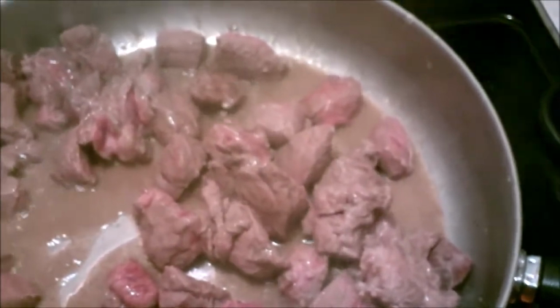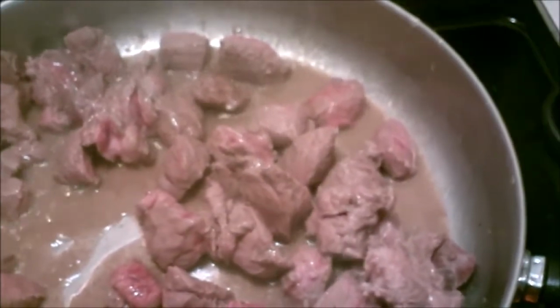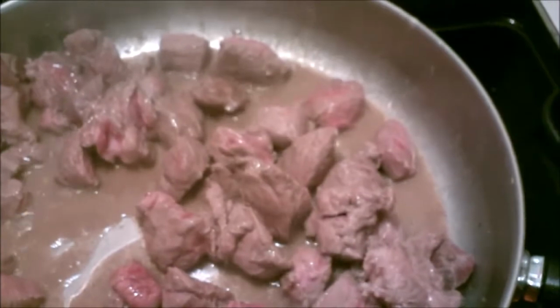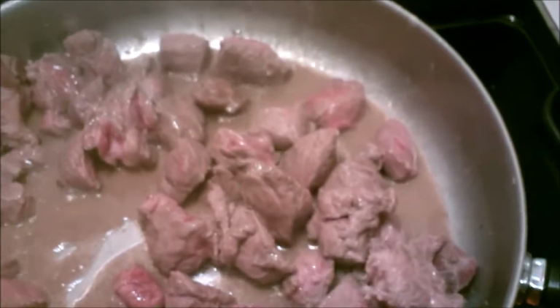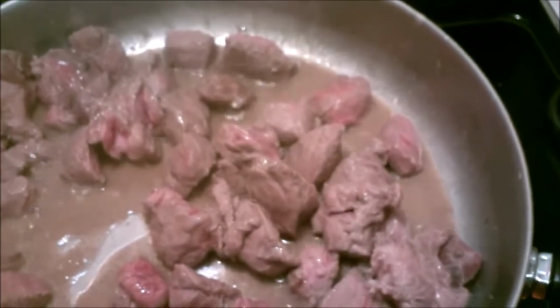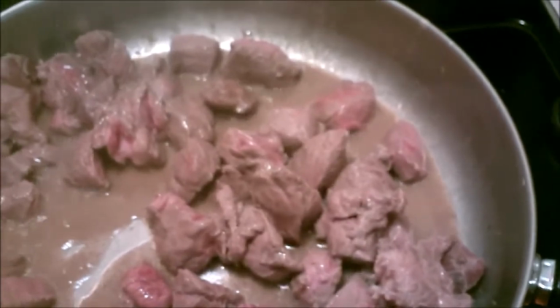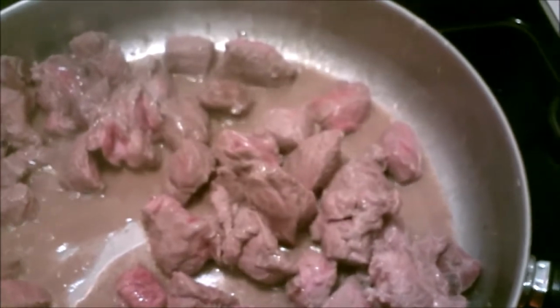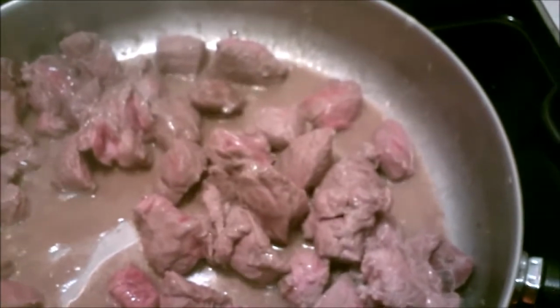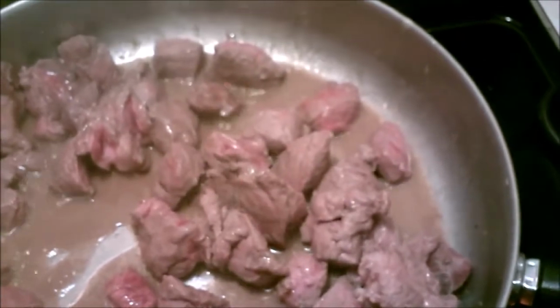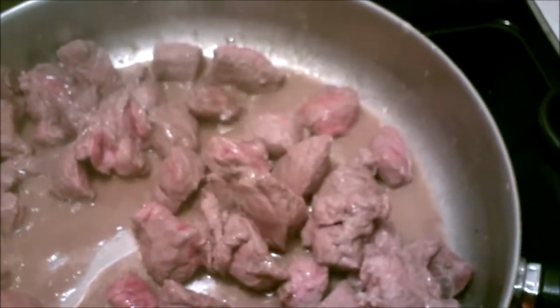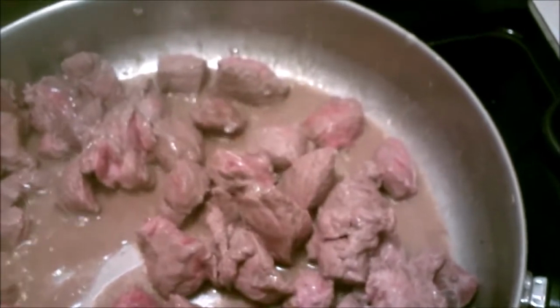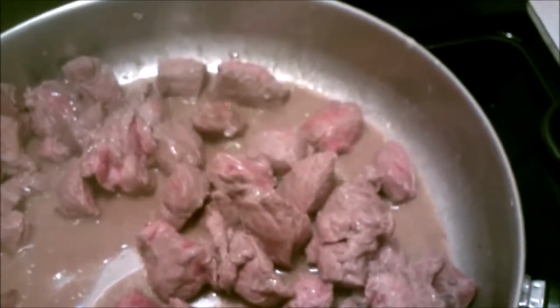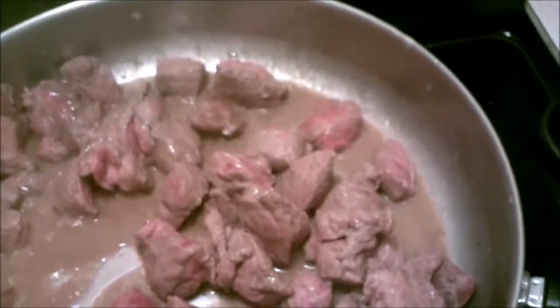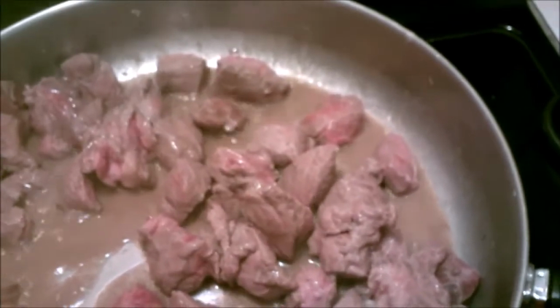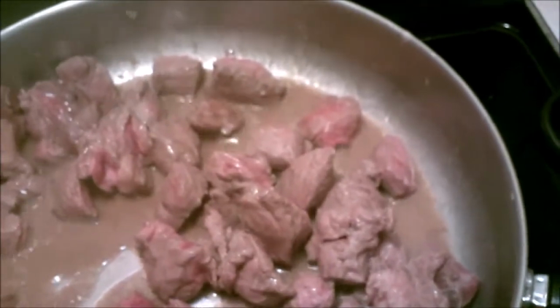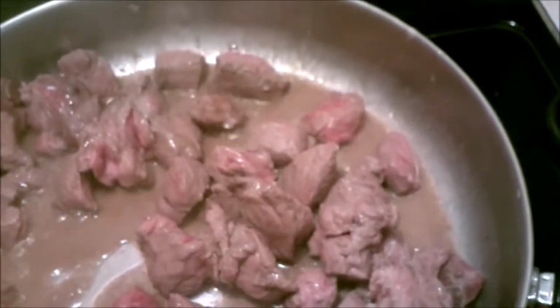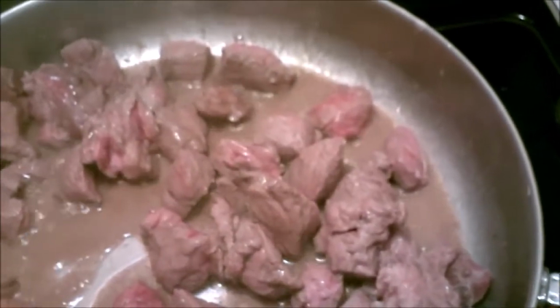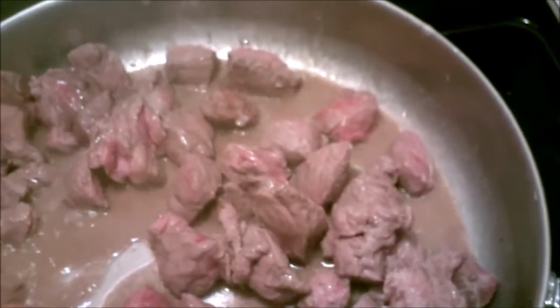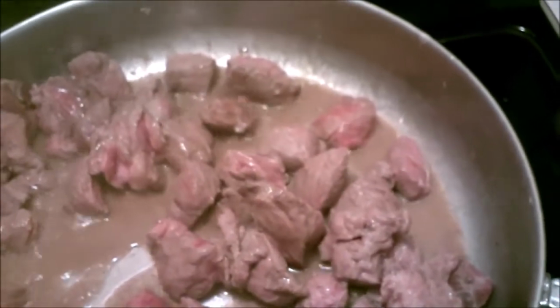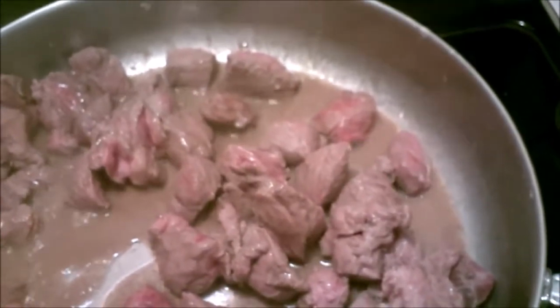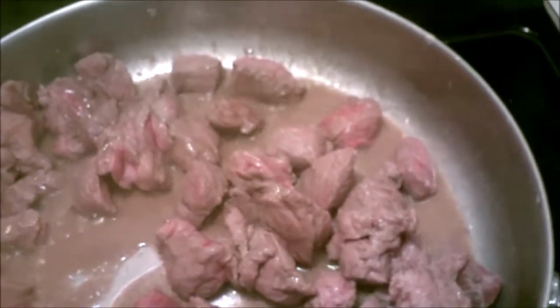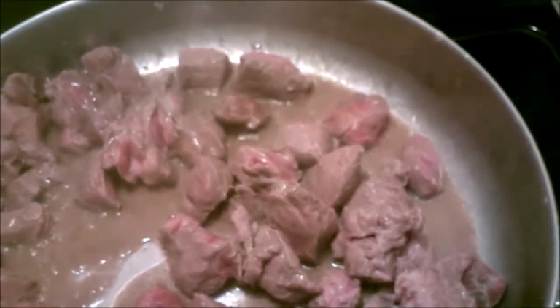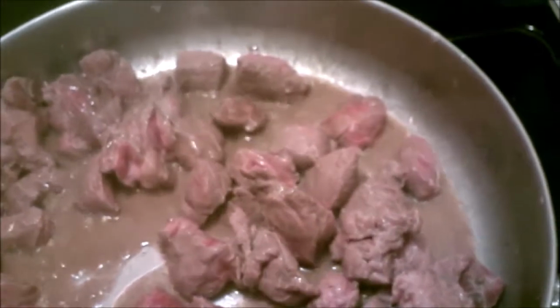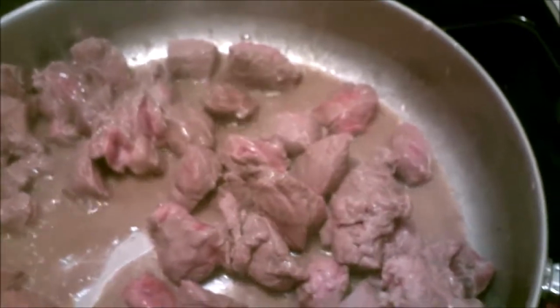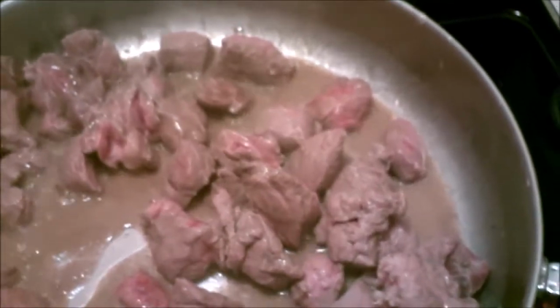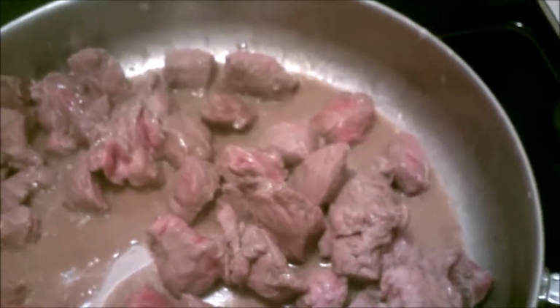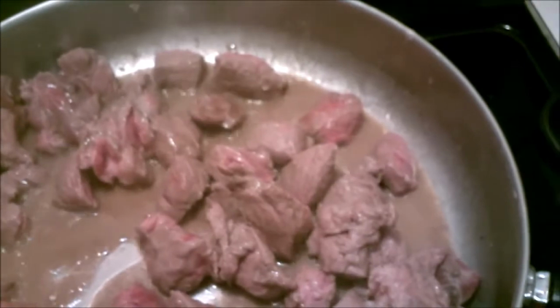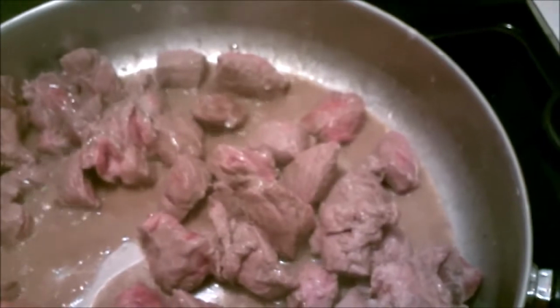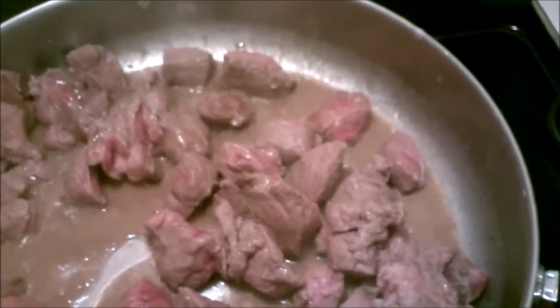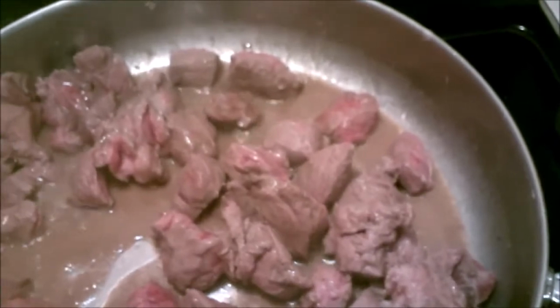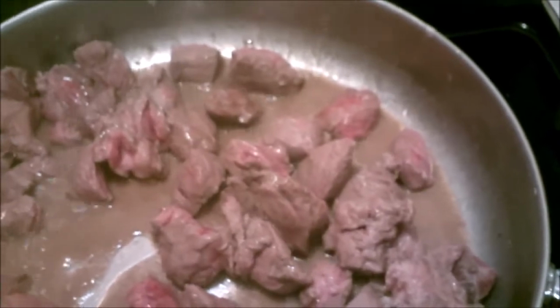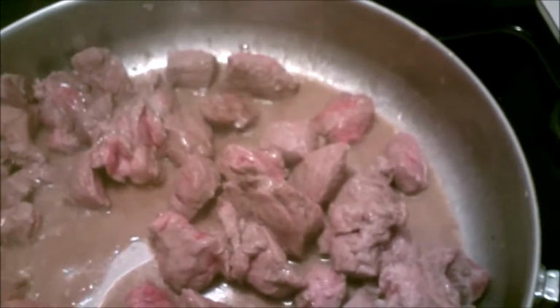It's Progresso French onion soup, but I'm going to strain out the onions because the grandkids don't like onions. It'll still give the gravy a great depth of flavor.